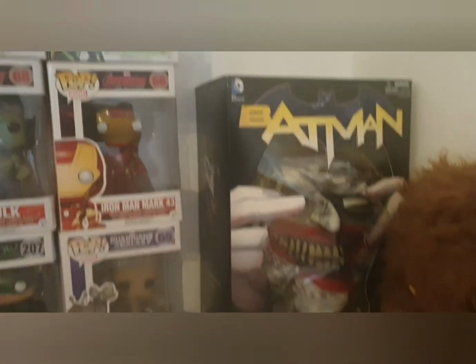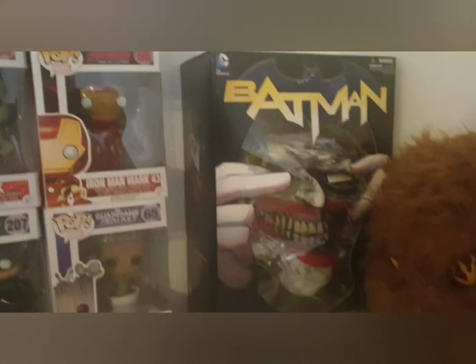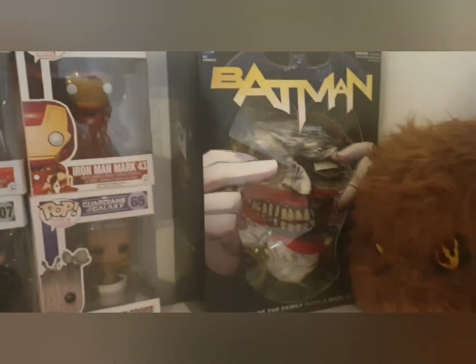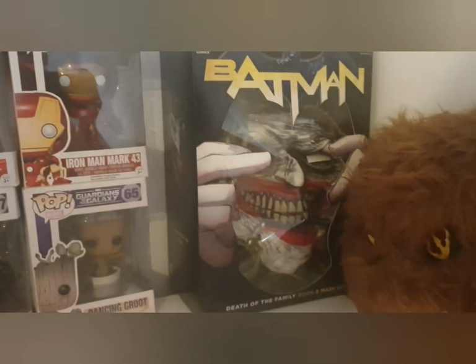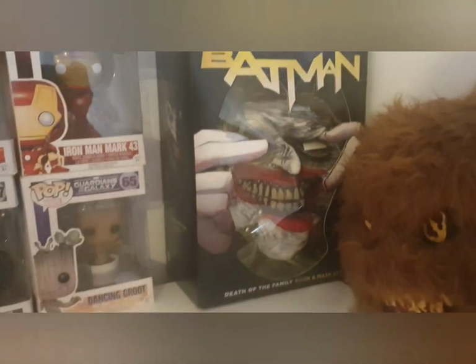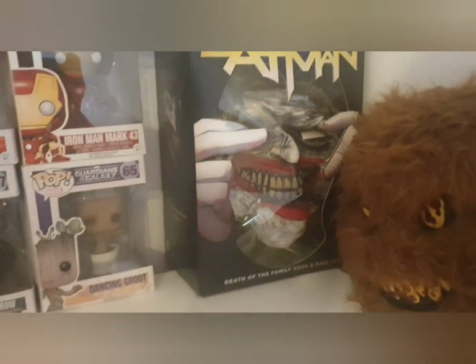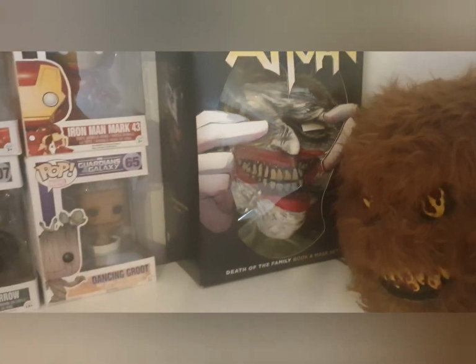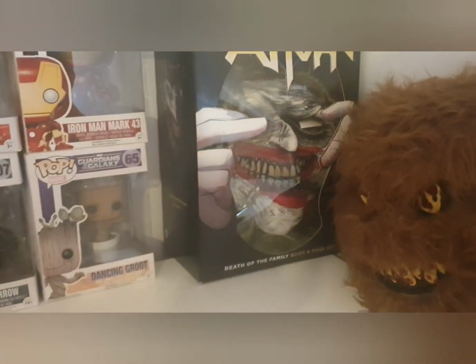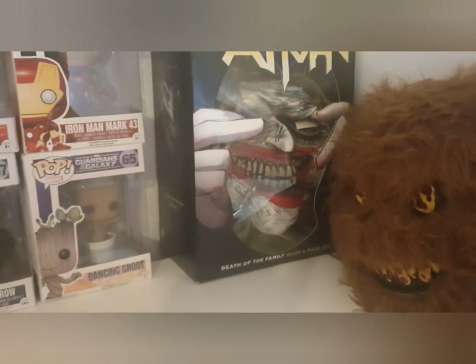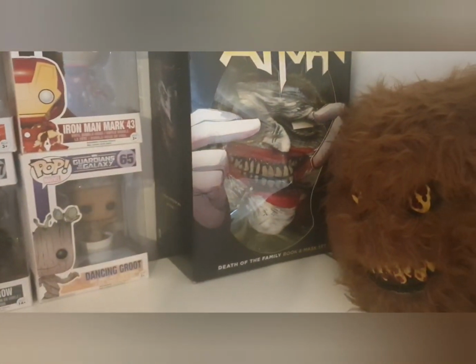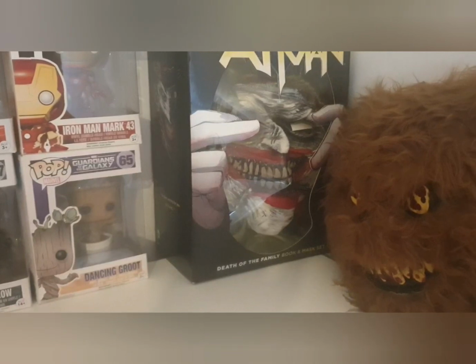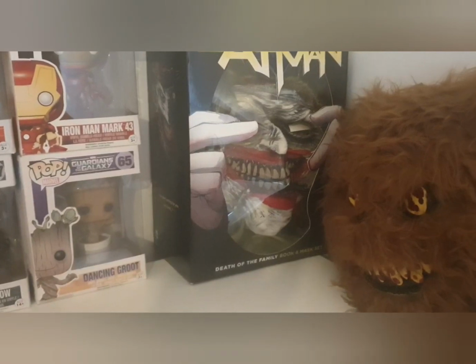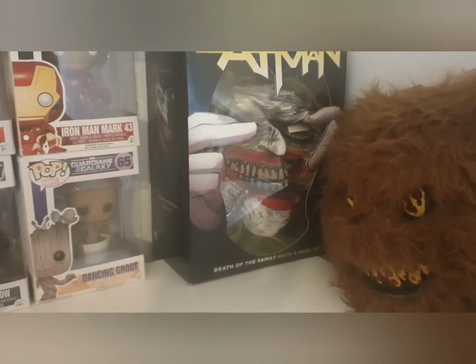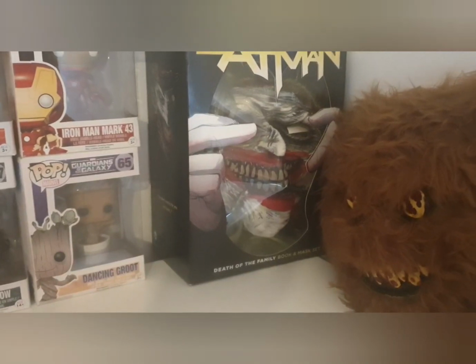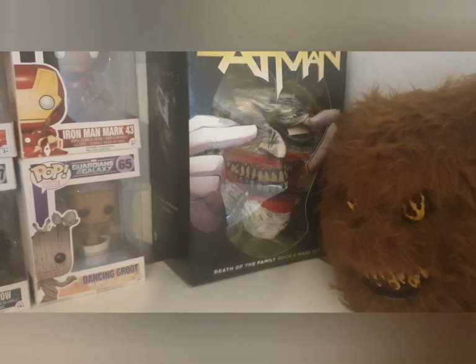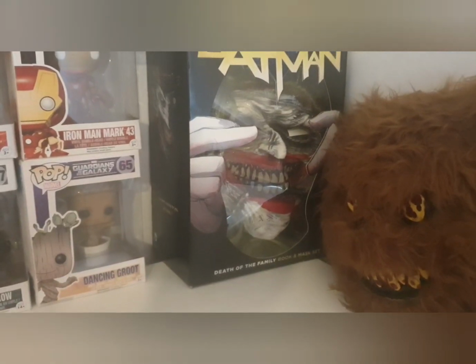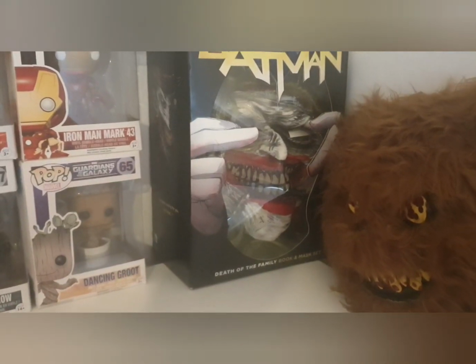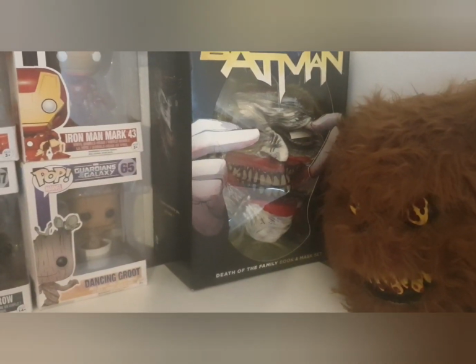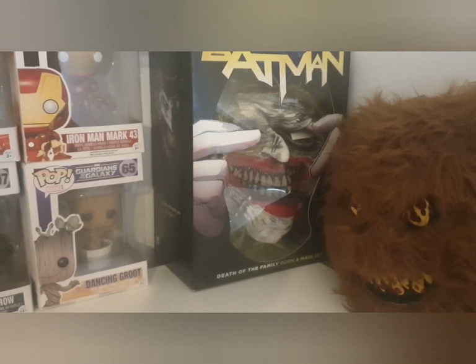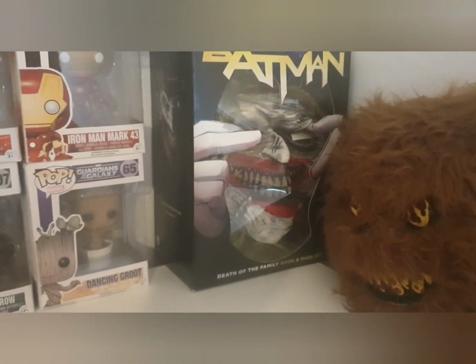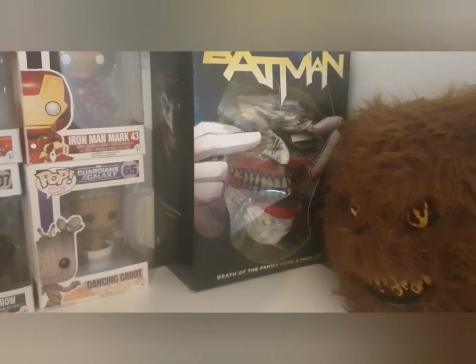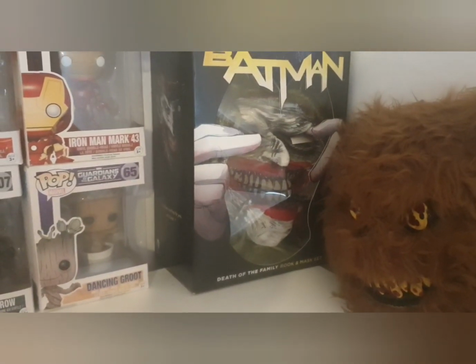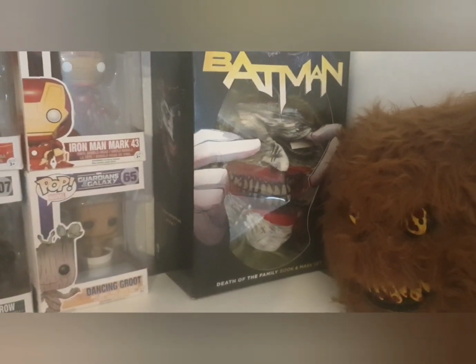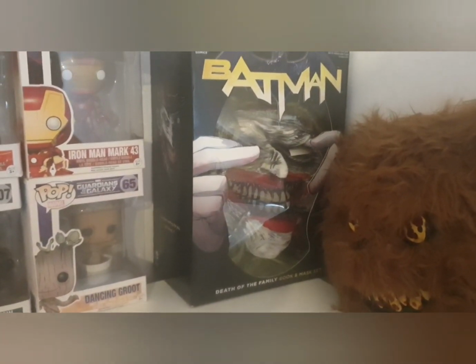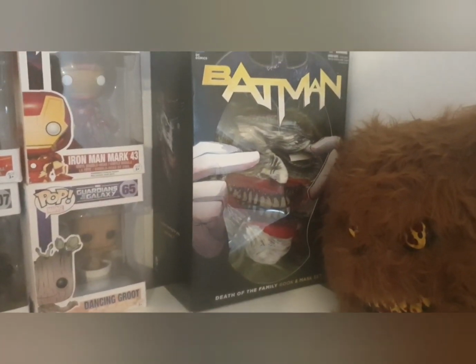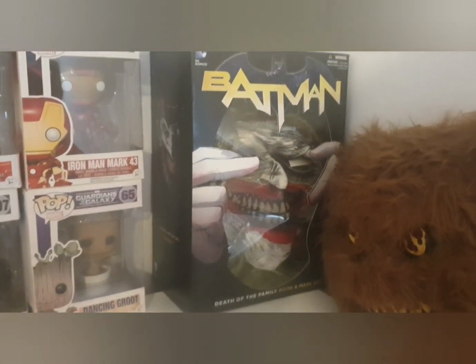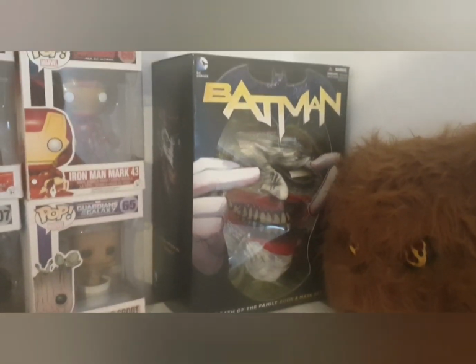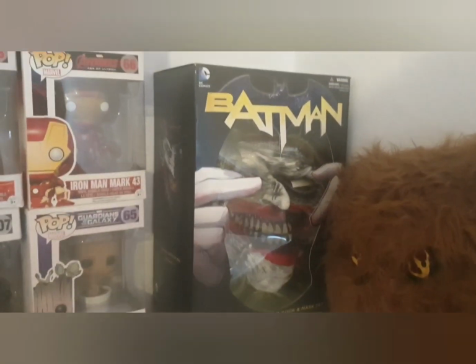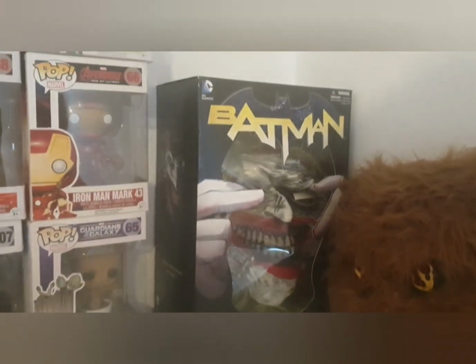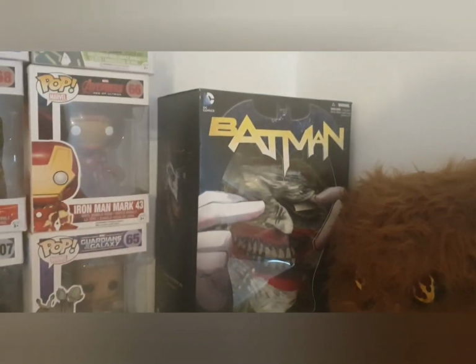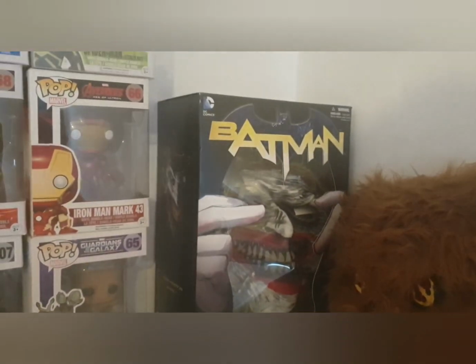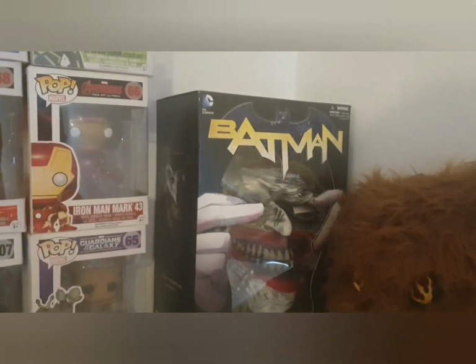My Death of the Family book and mask from Batman.